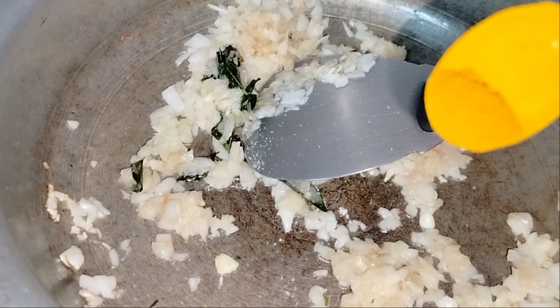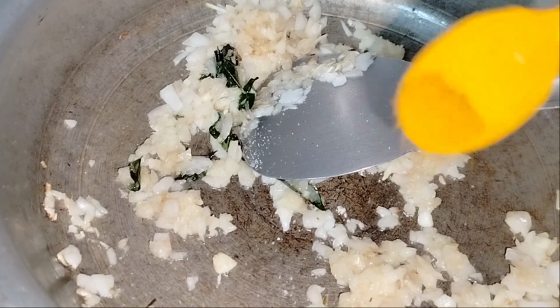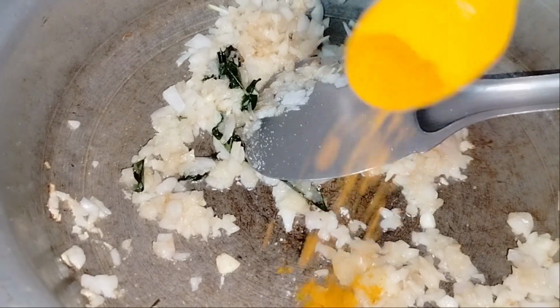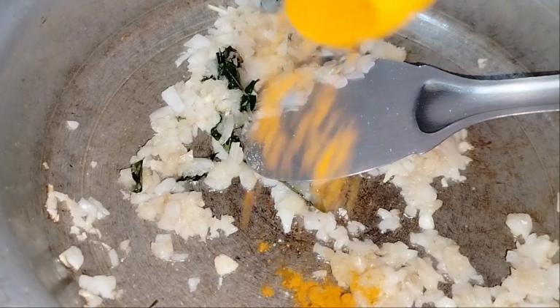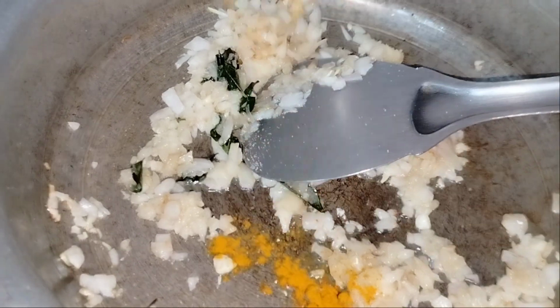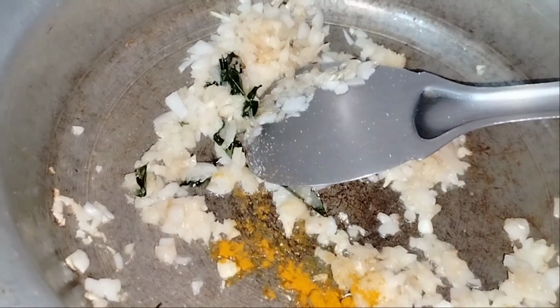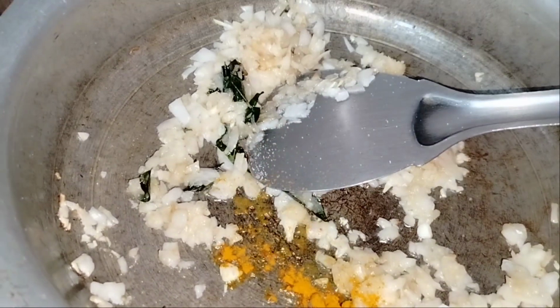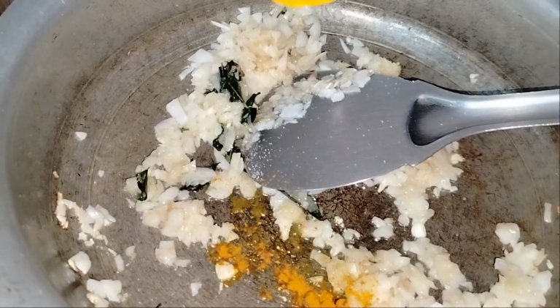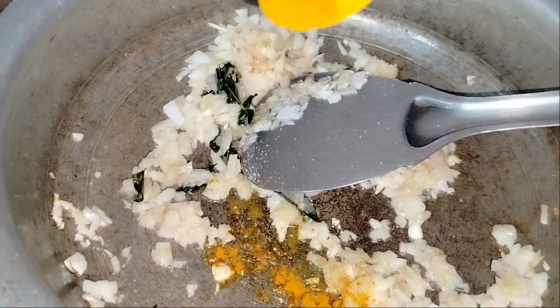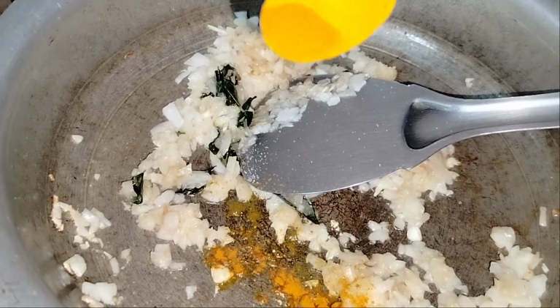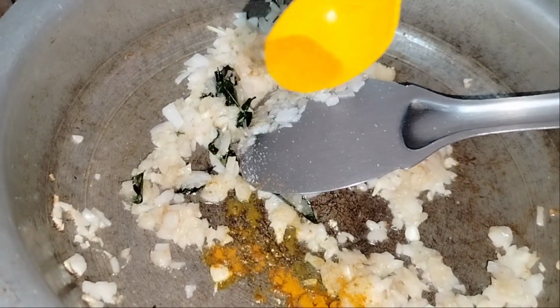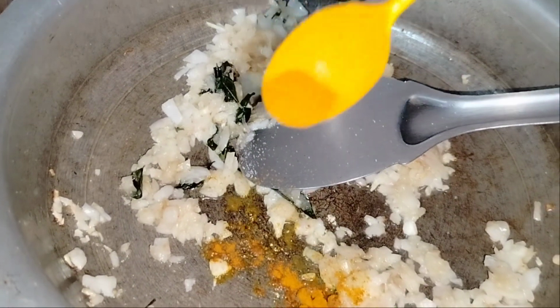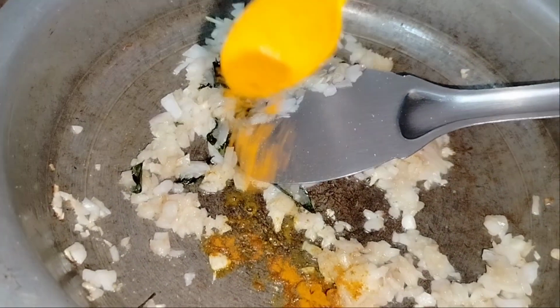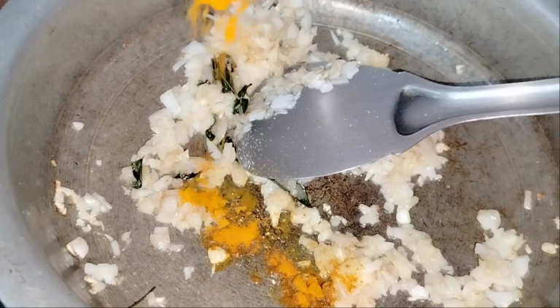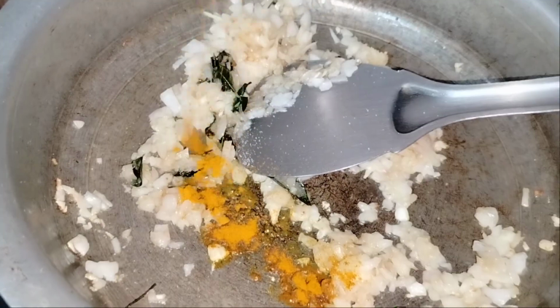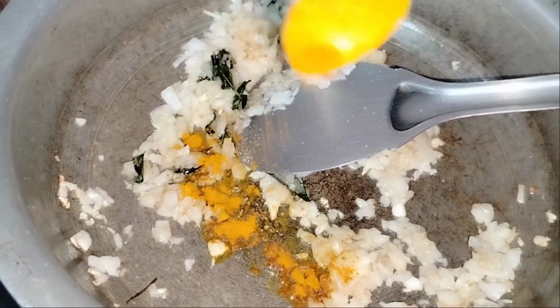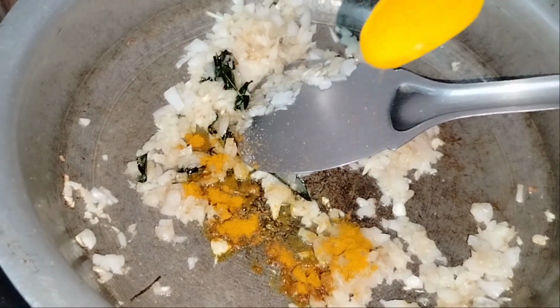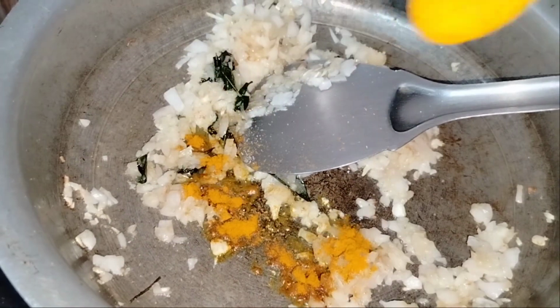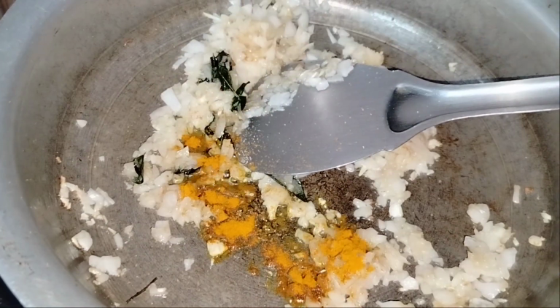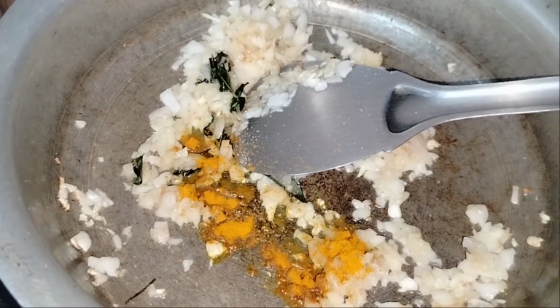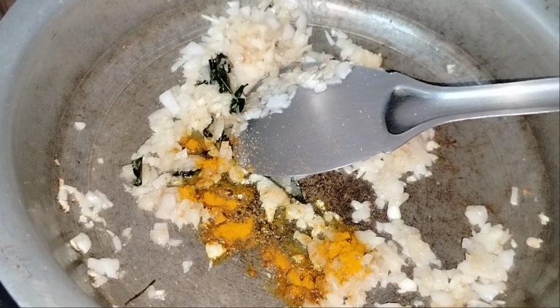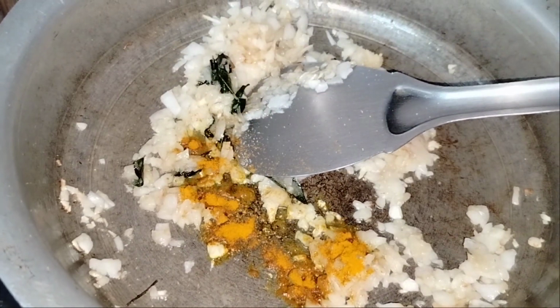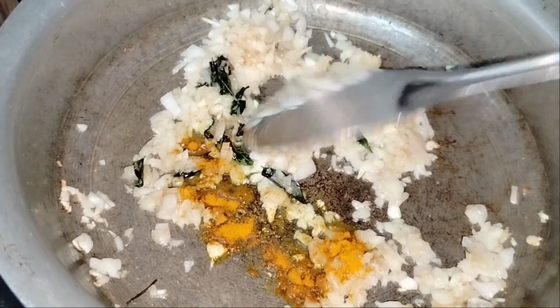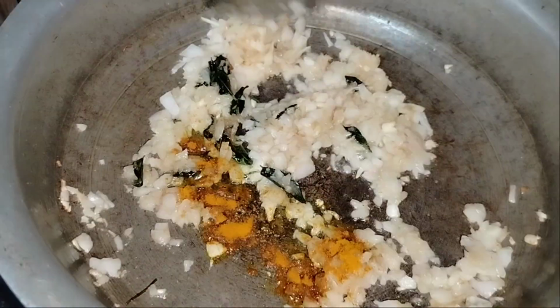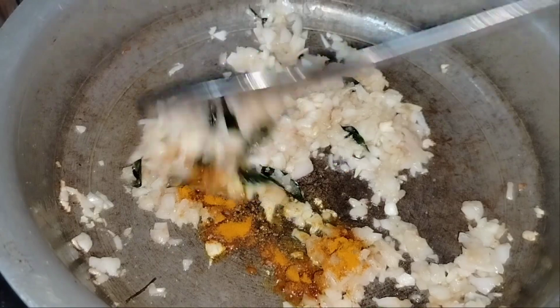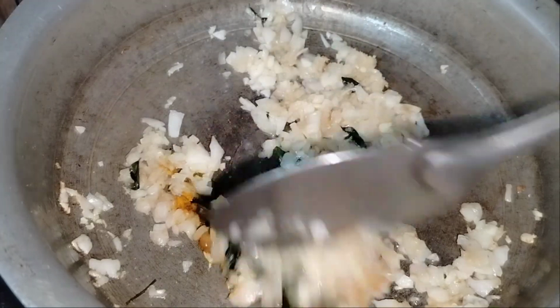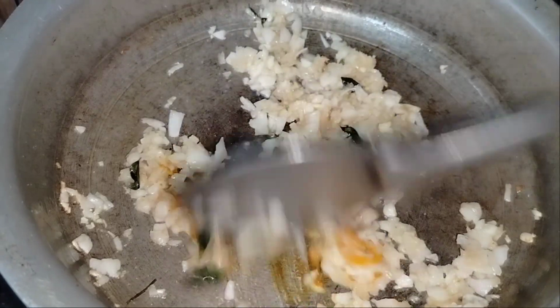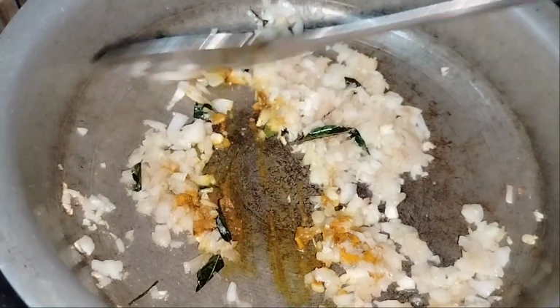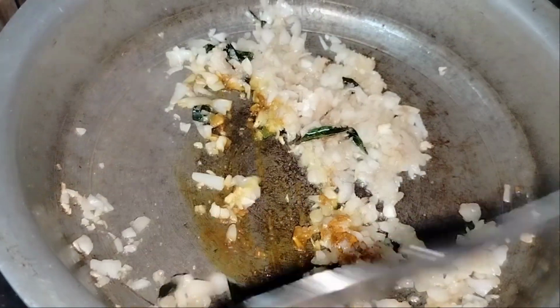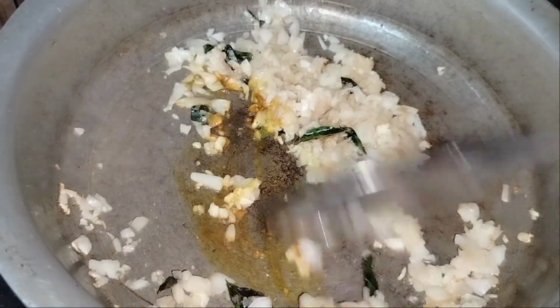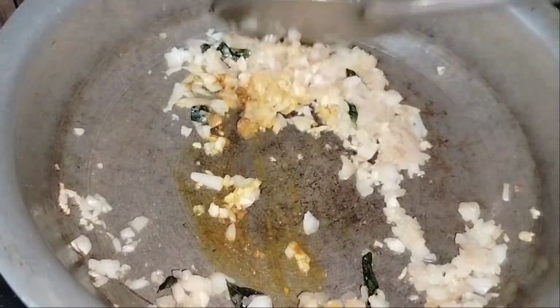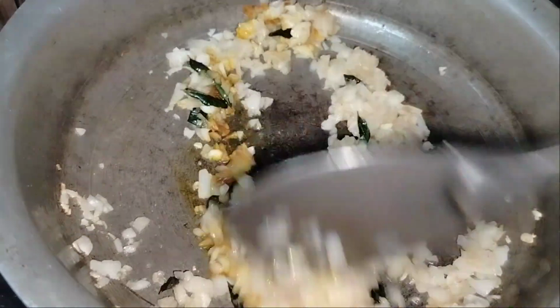You can set the spices in the pan. You can start with 1 and a half spoon of masala.